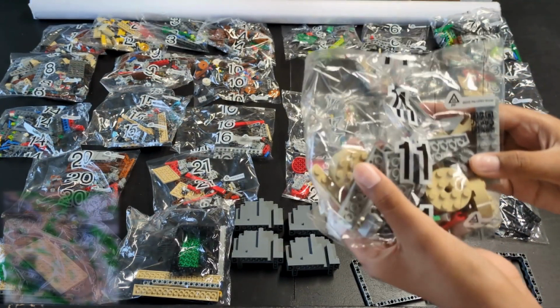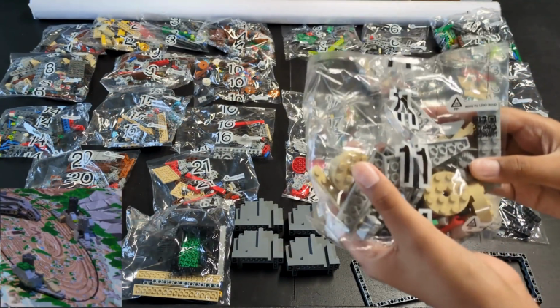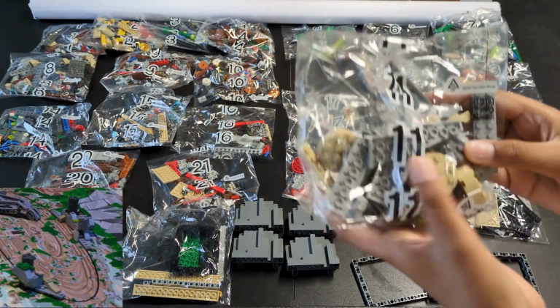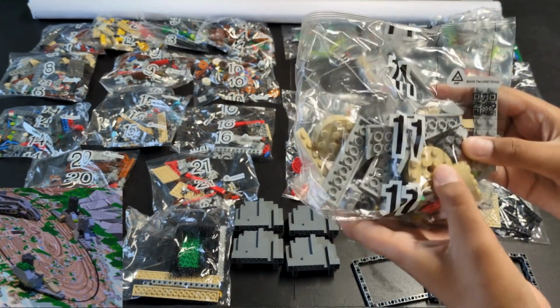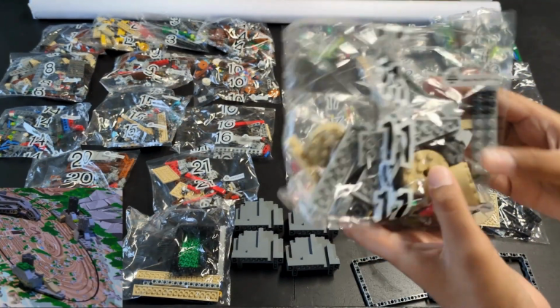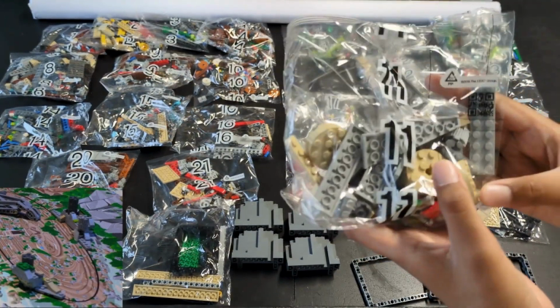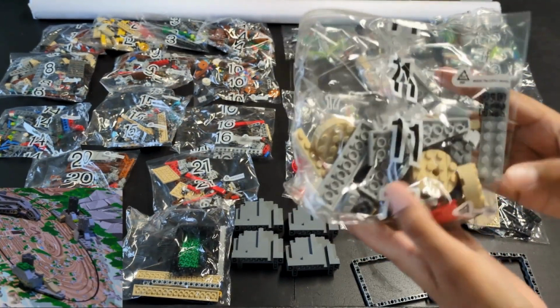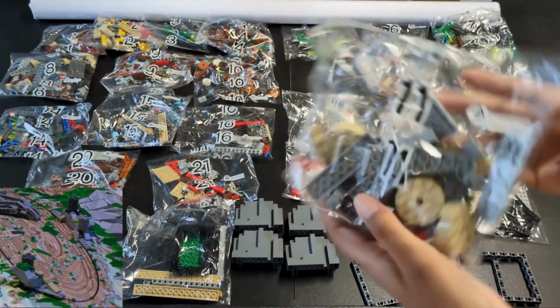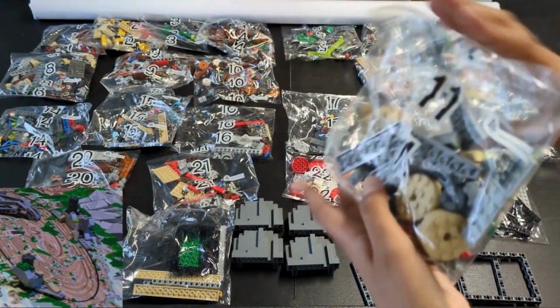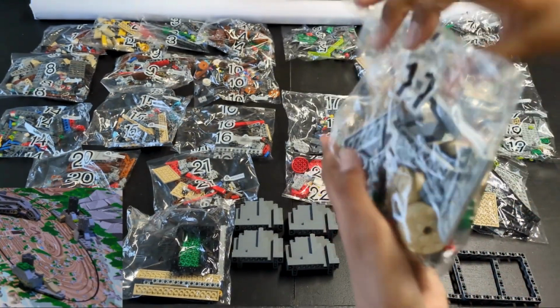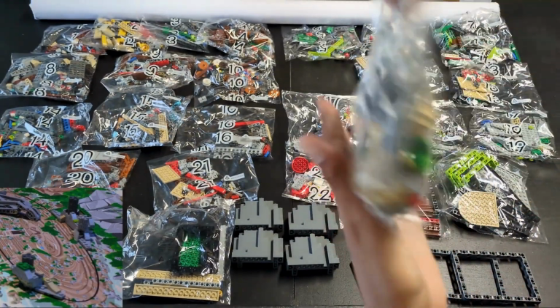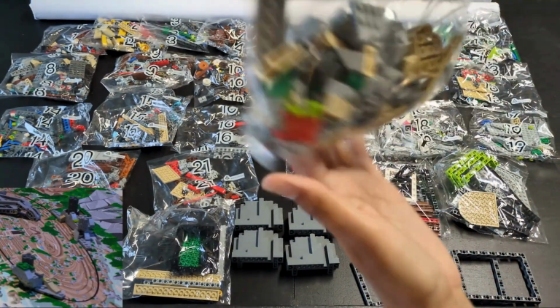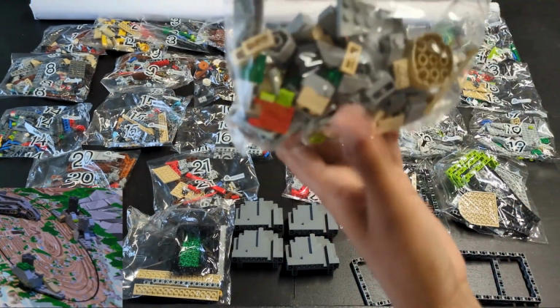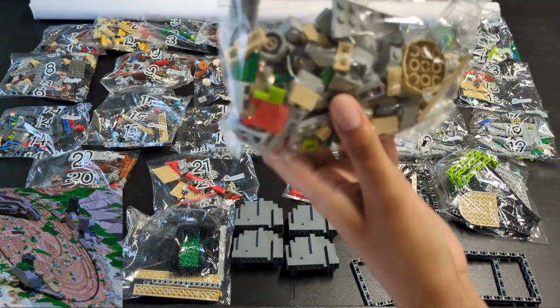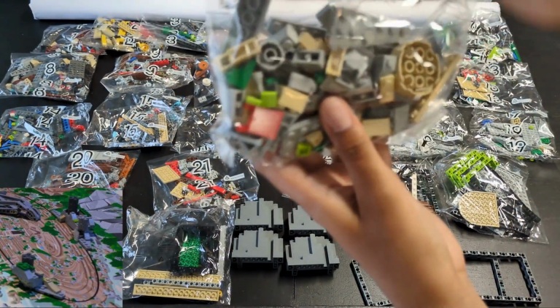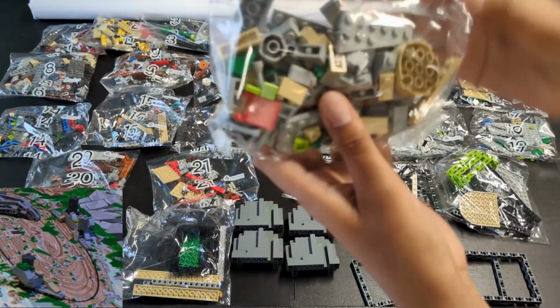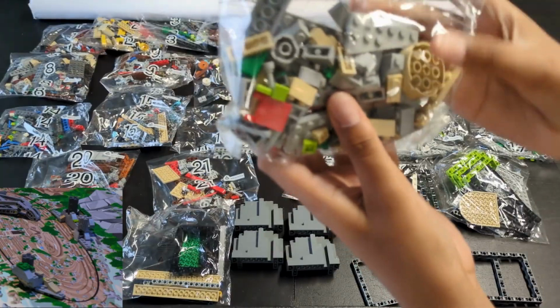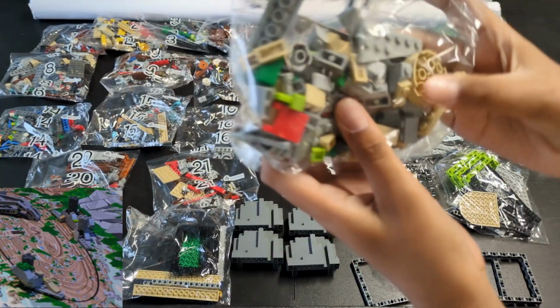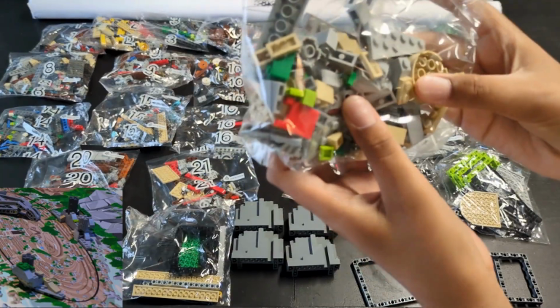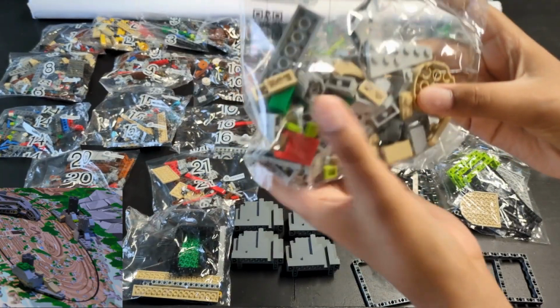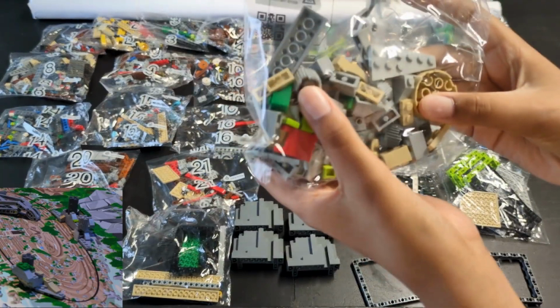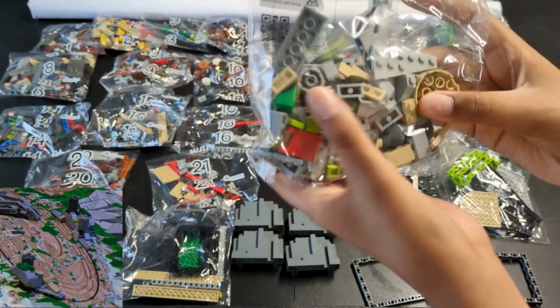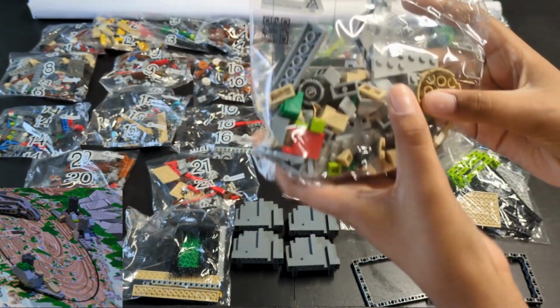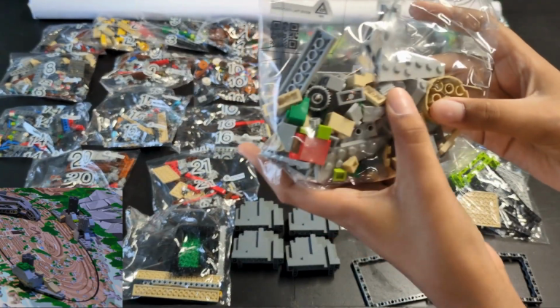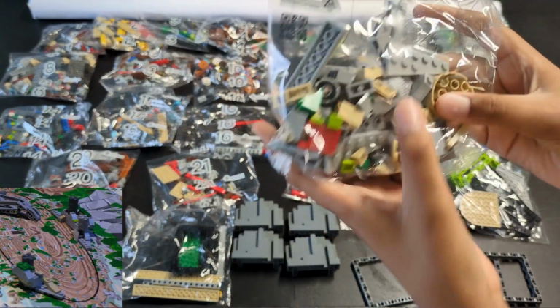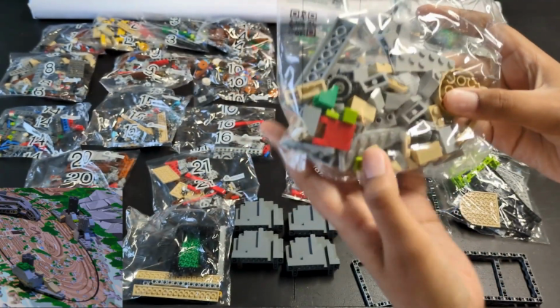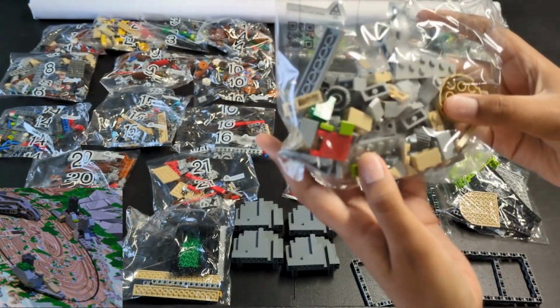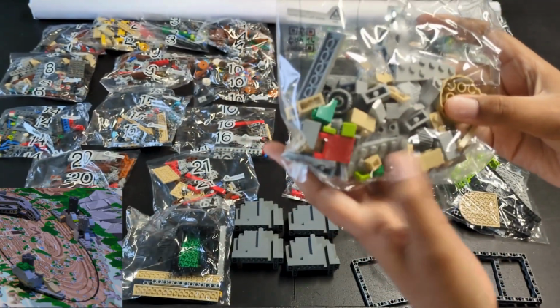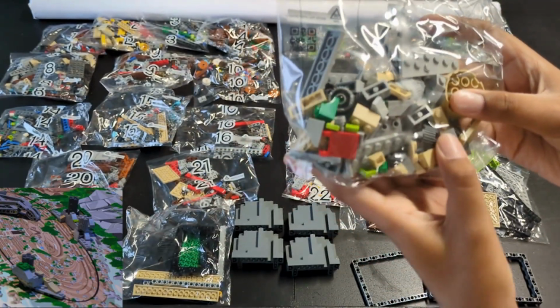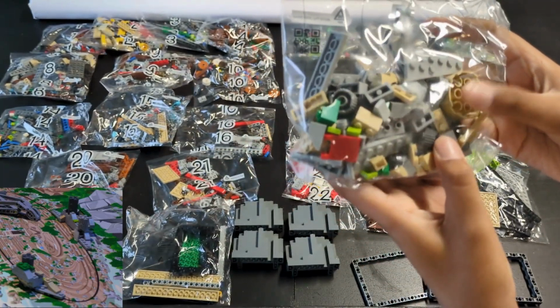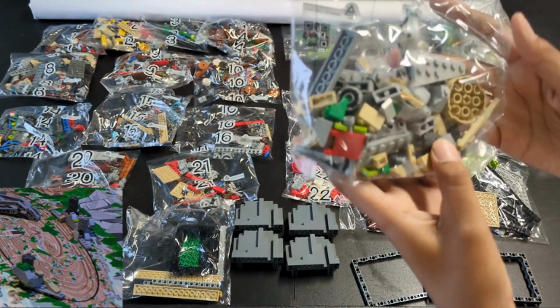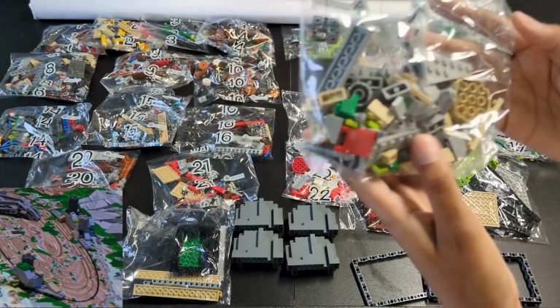Bag eleven is filled with regular Lego bricks for the broken walls around the amphitheater.